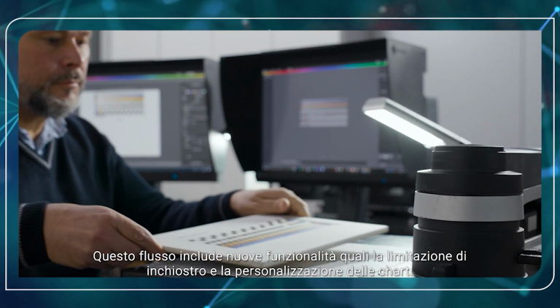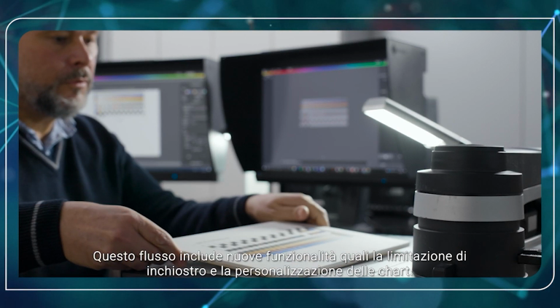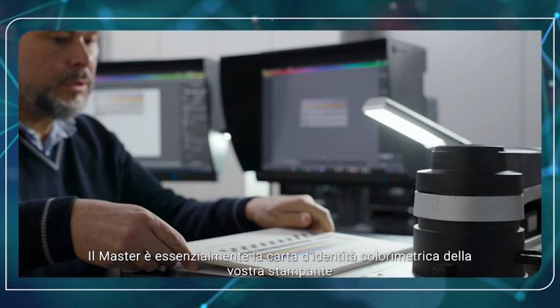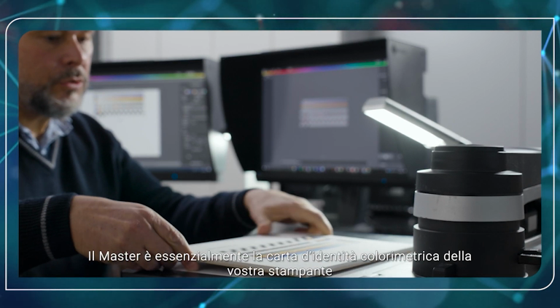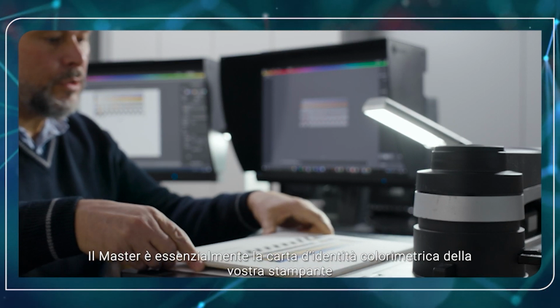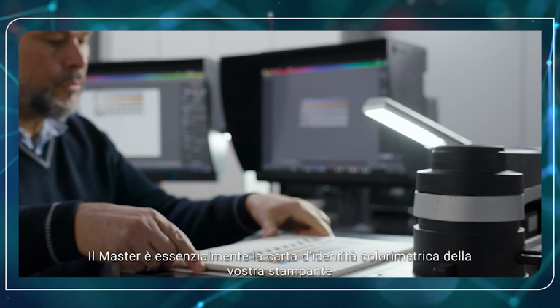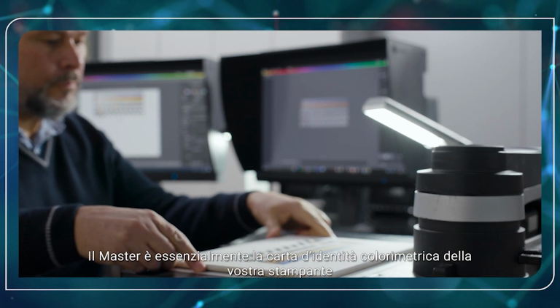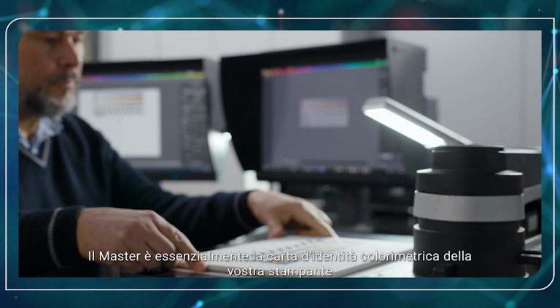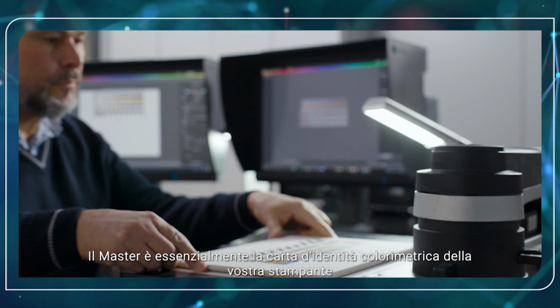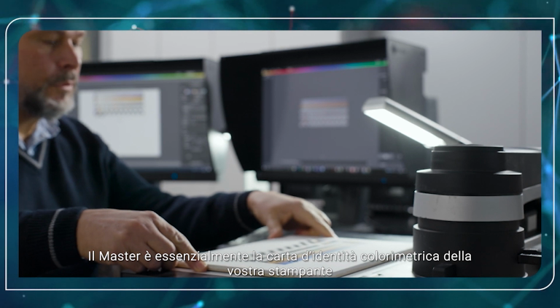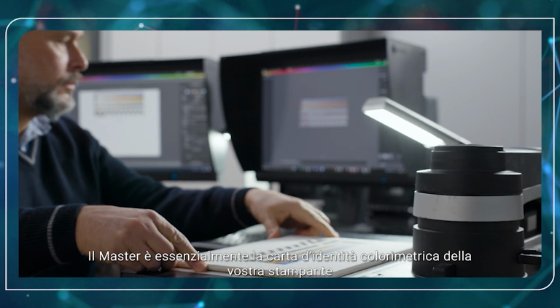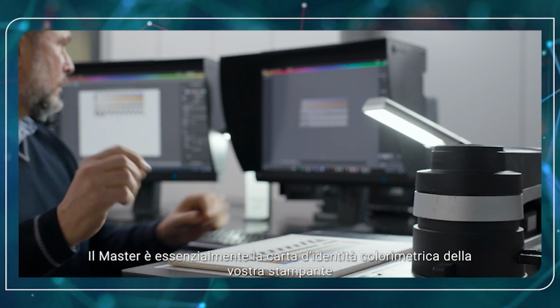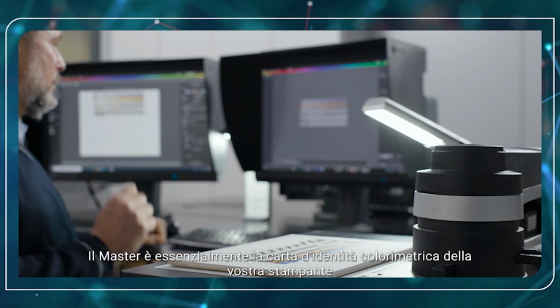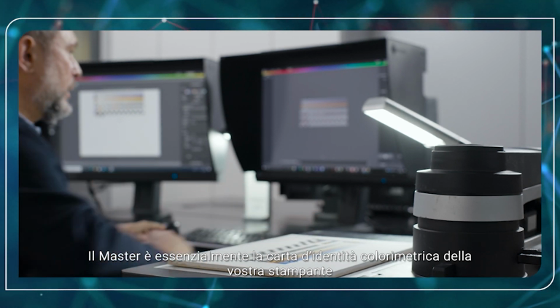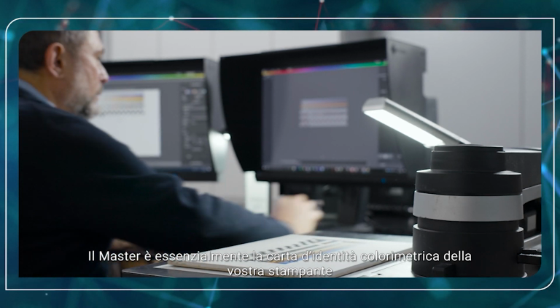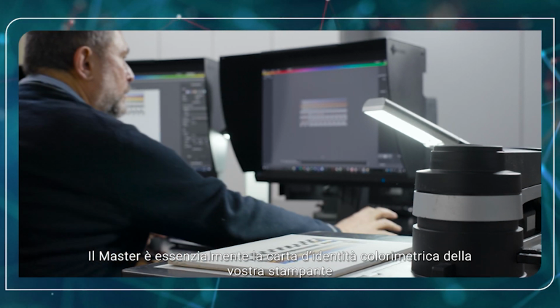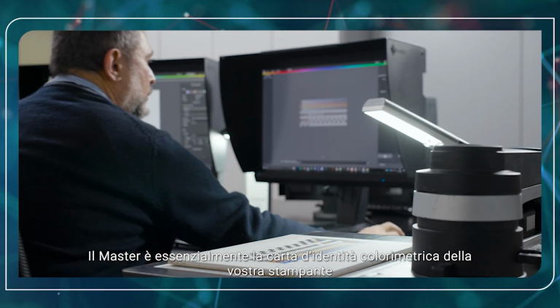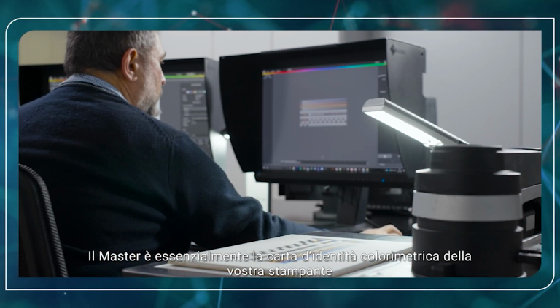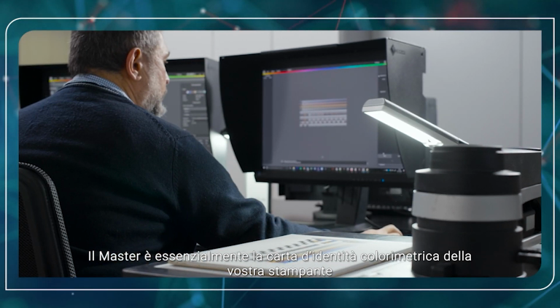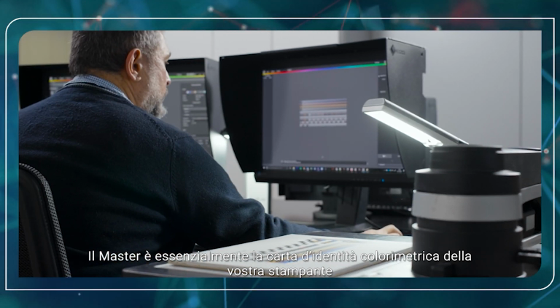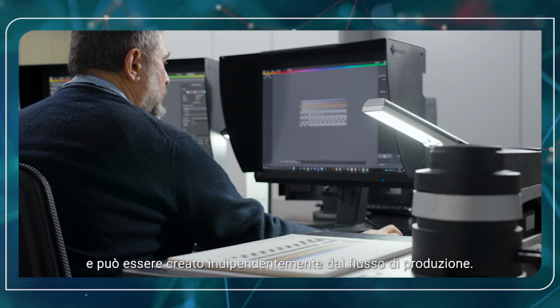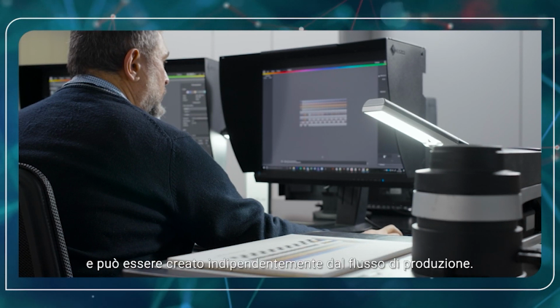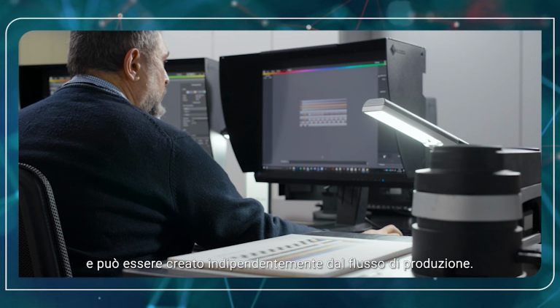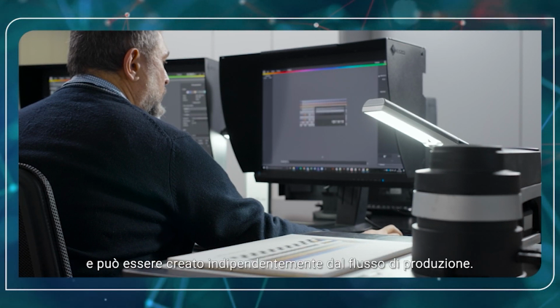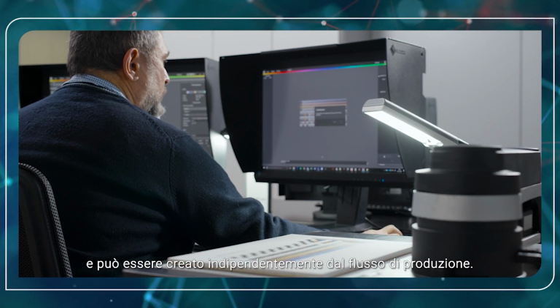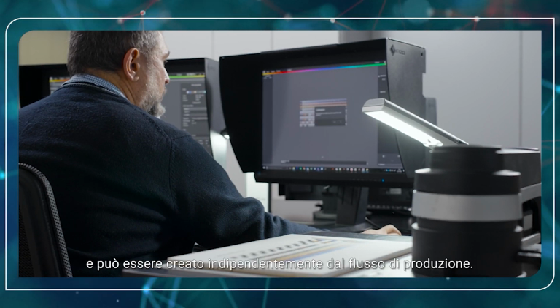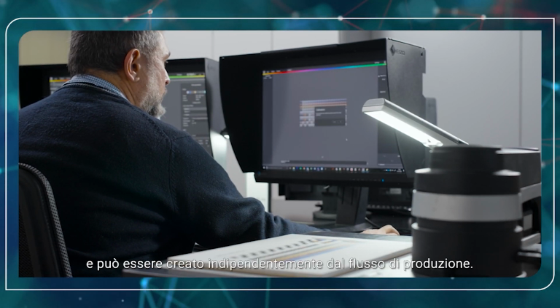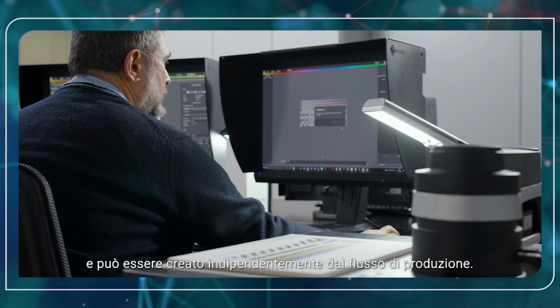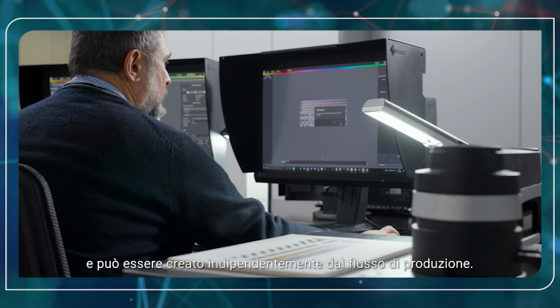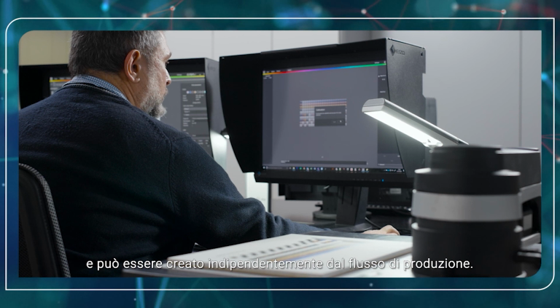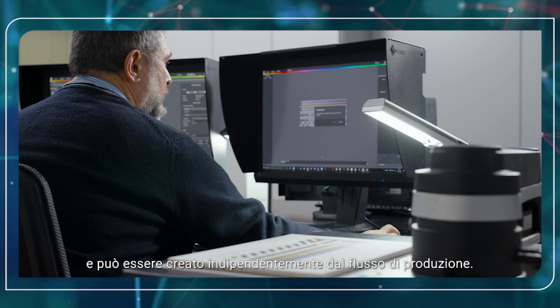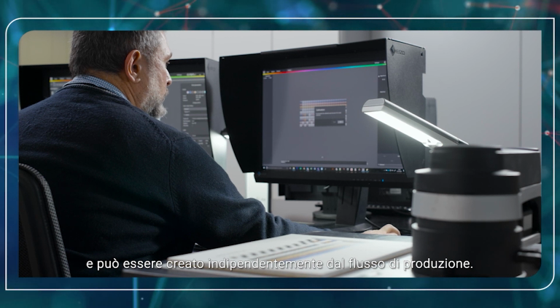The master is basically the colorimetric identity card of your printer and can be created independently from the production flow.